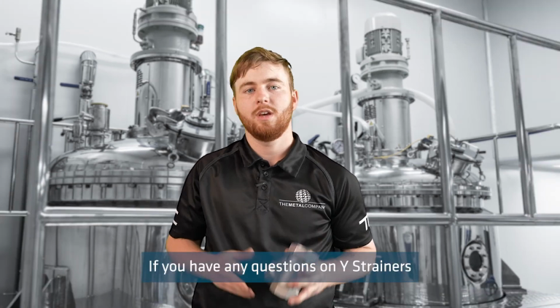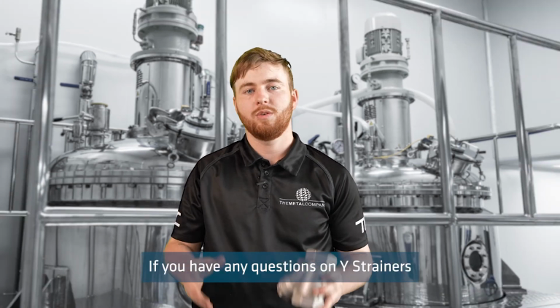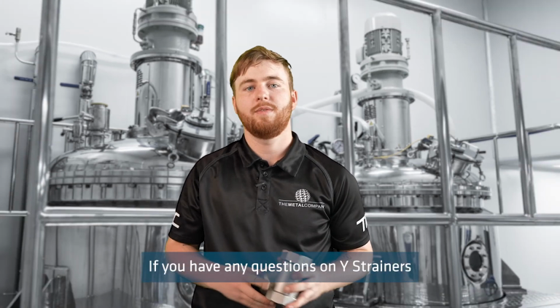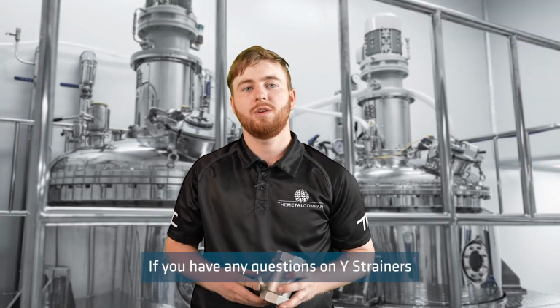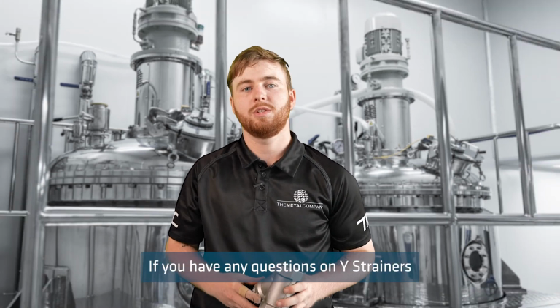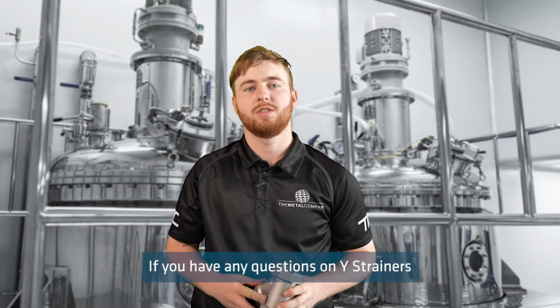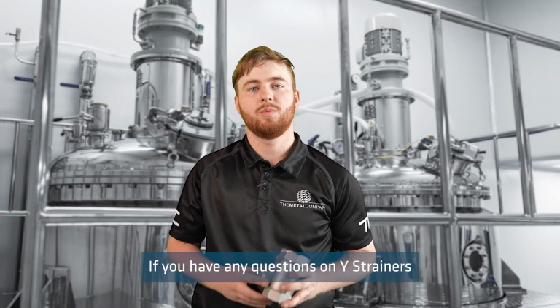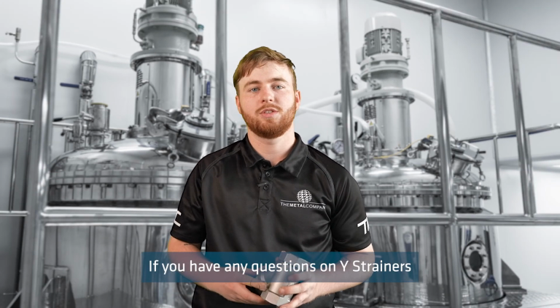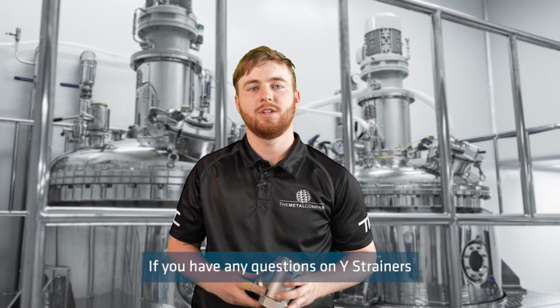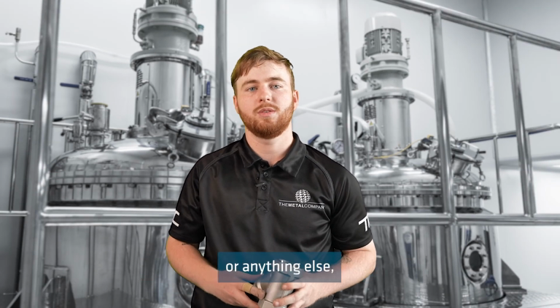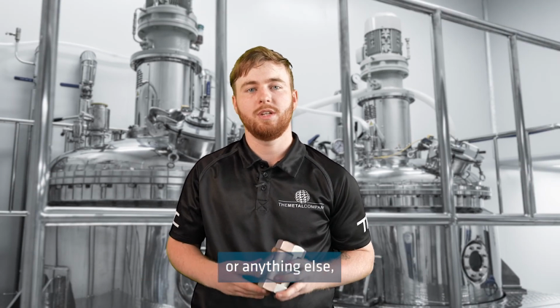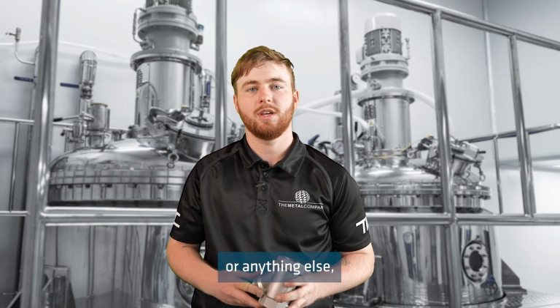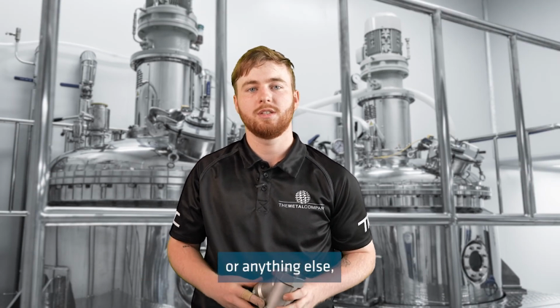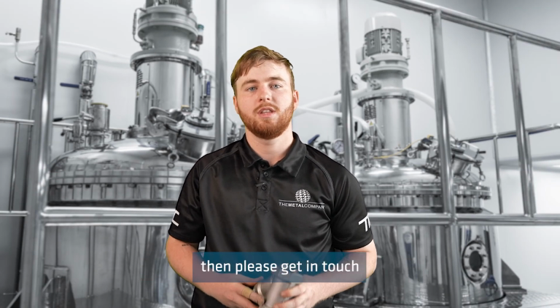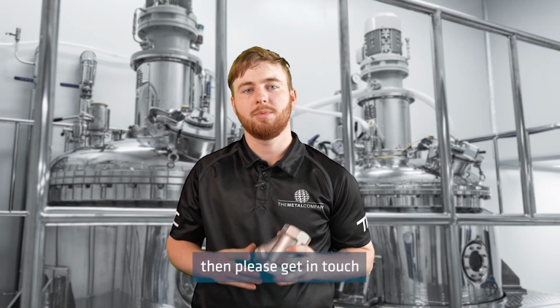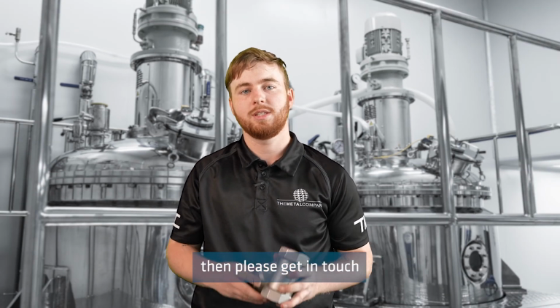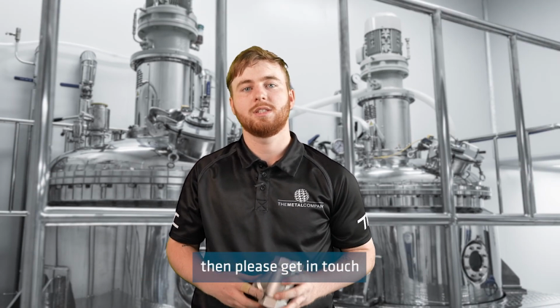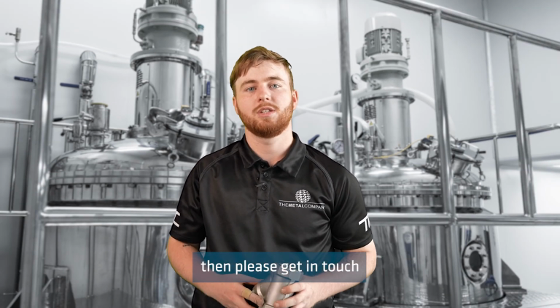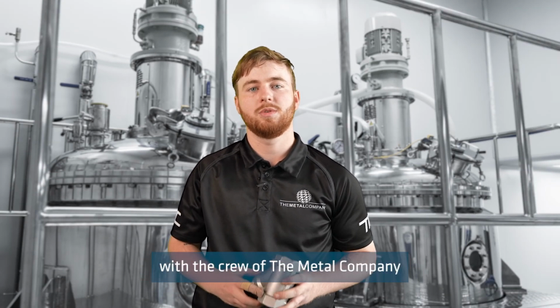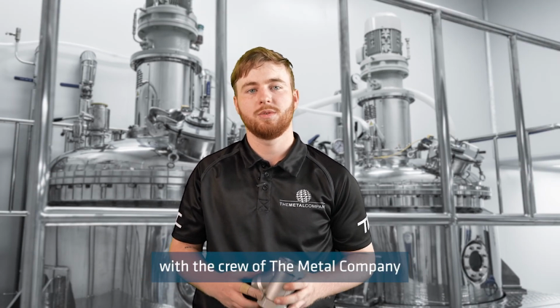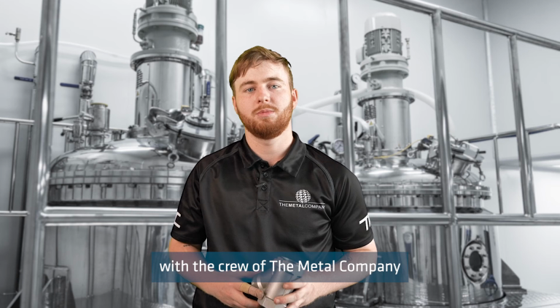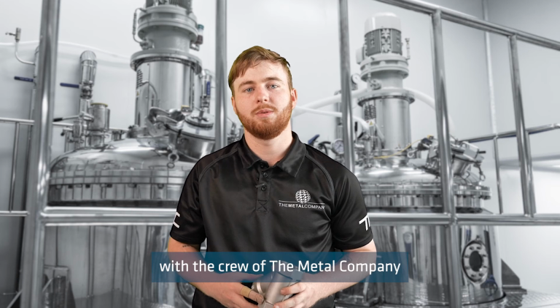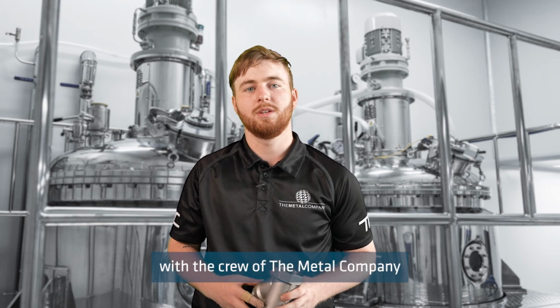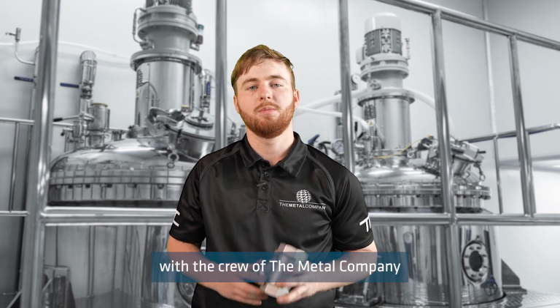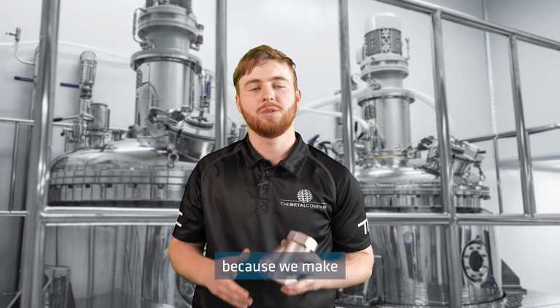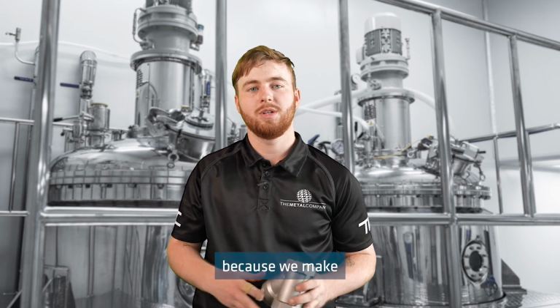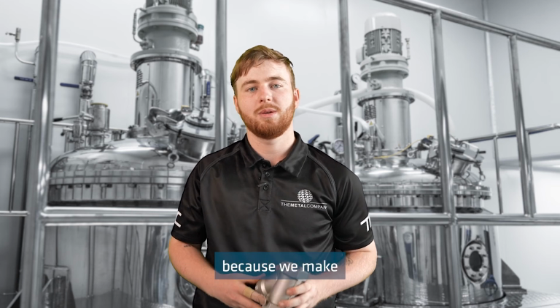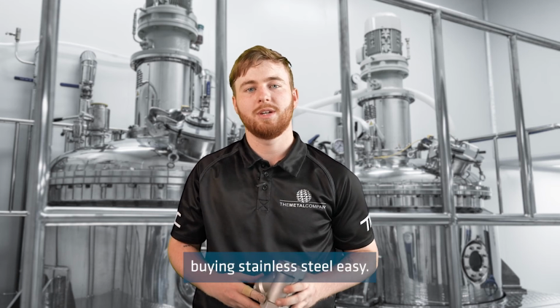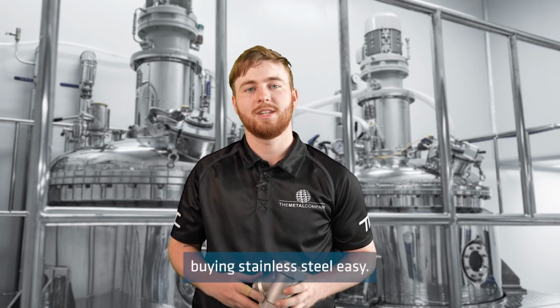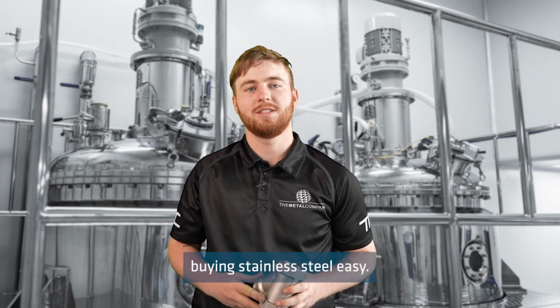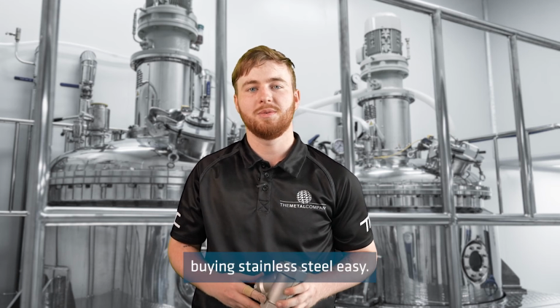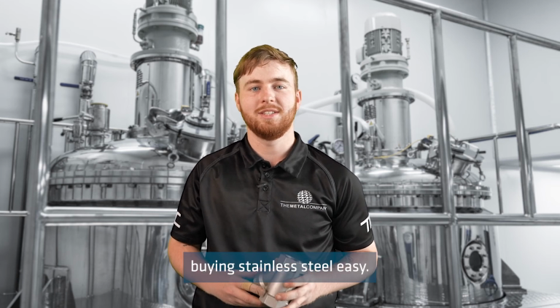If you have any questions on Y strainers or anything else, please get in touch with the crew at The Metal Company, because we make buying stainless steel easy.